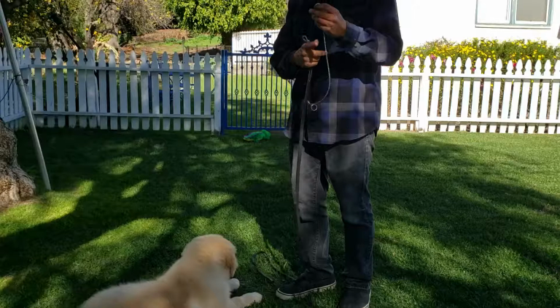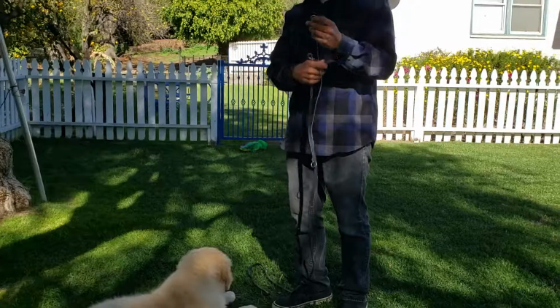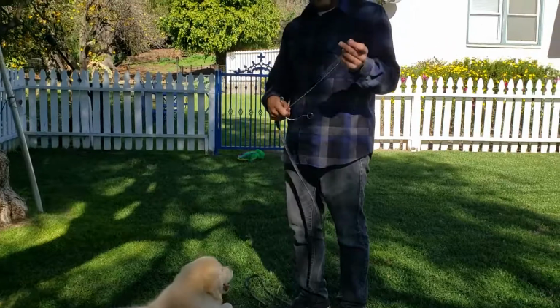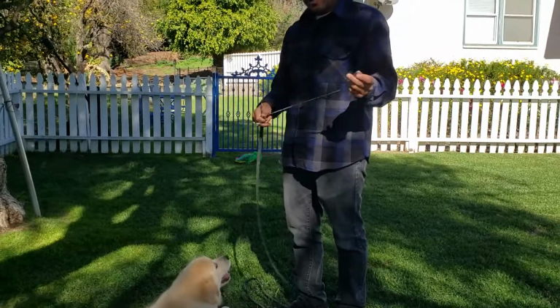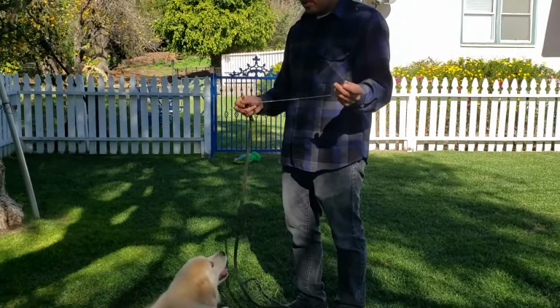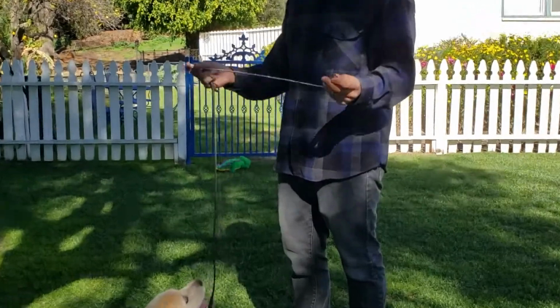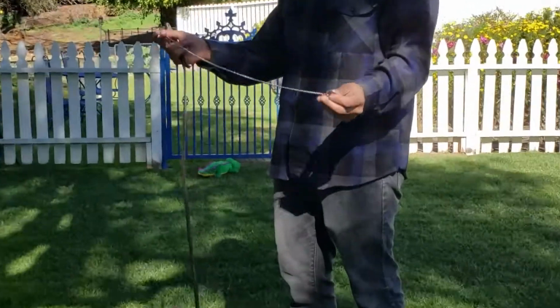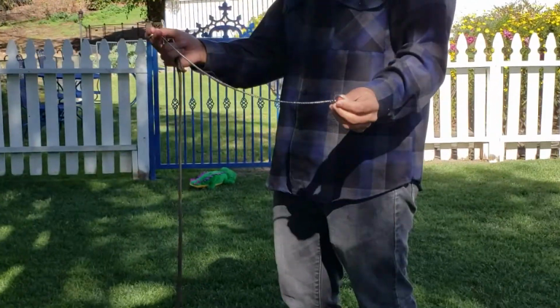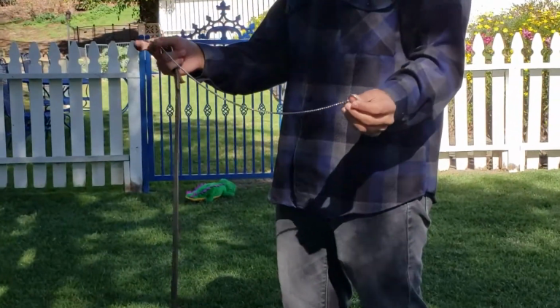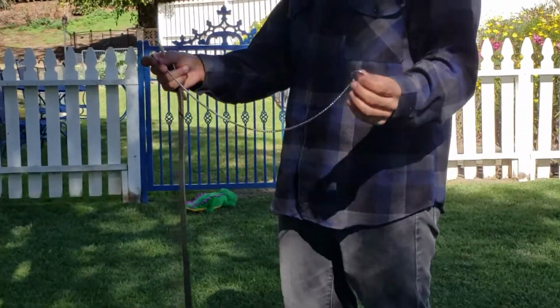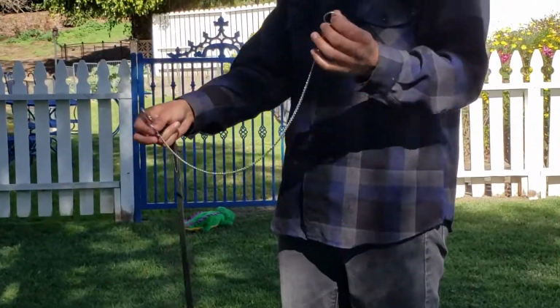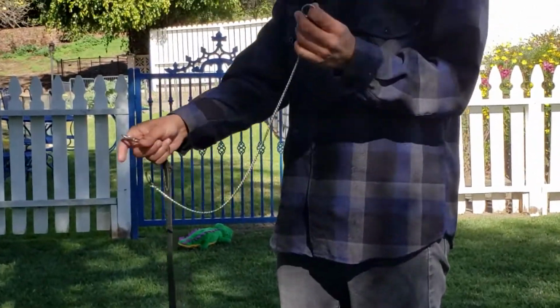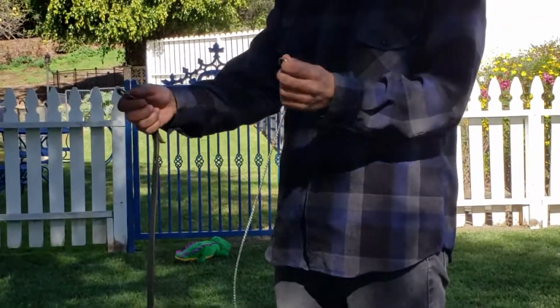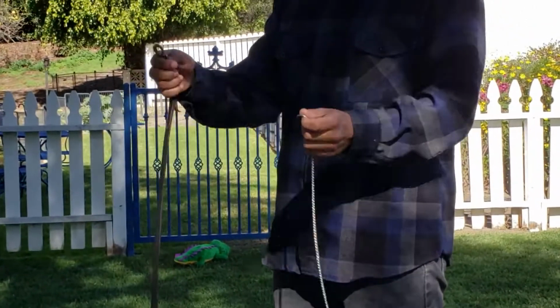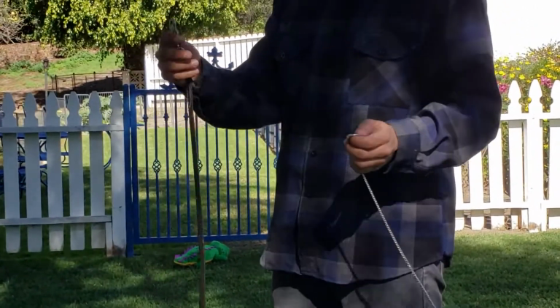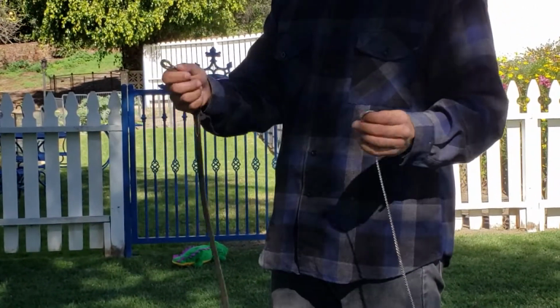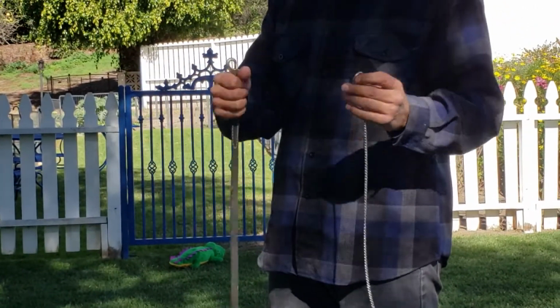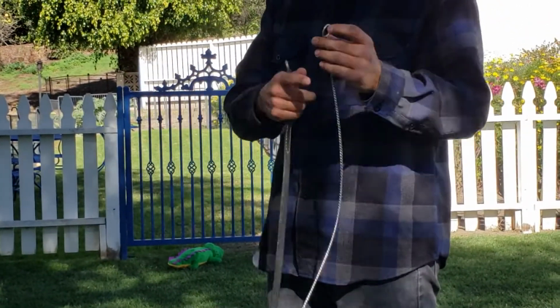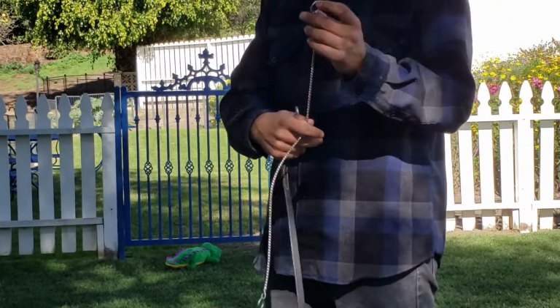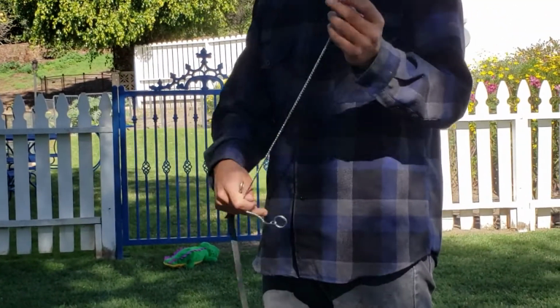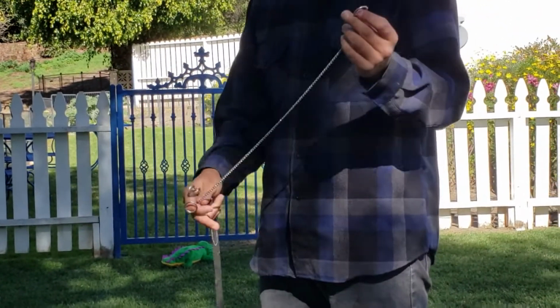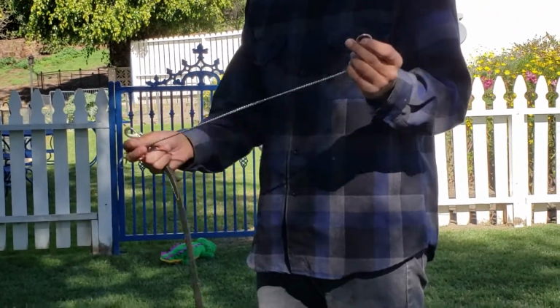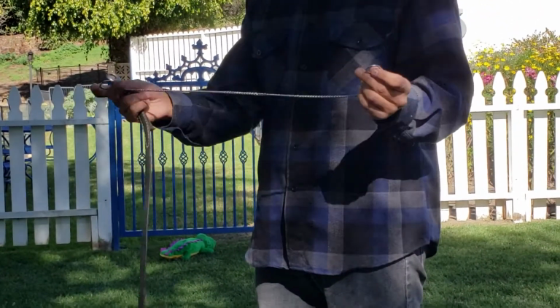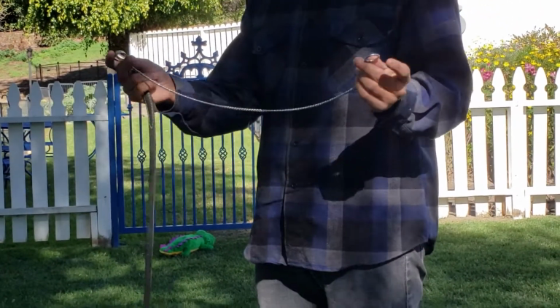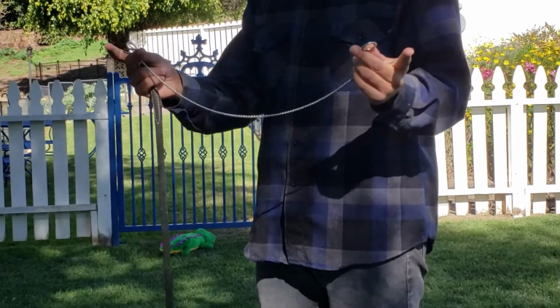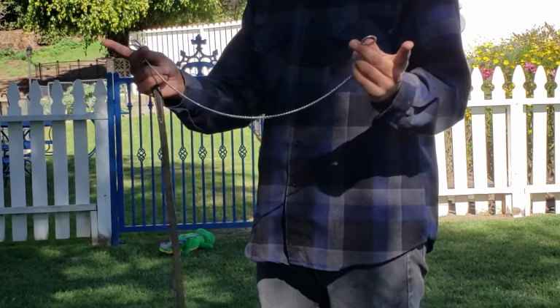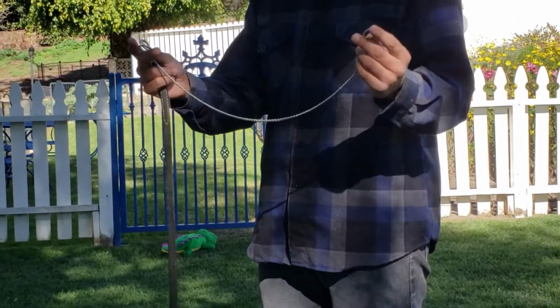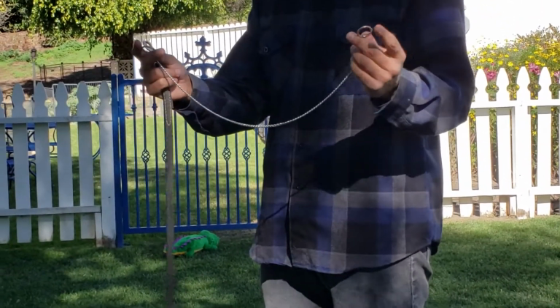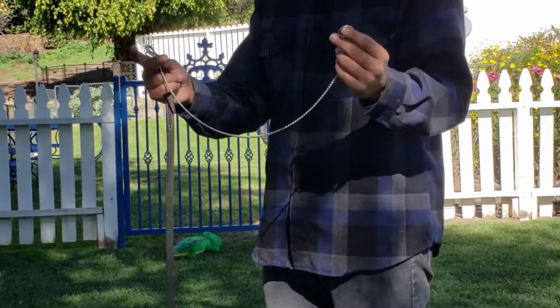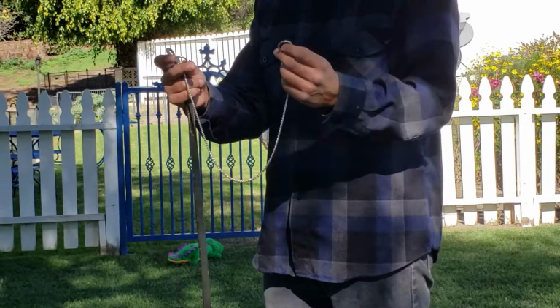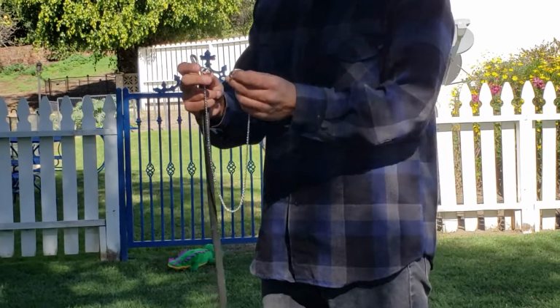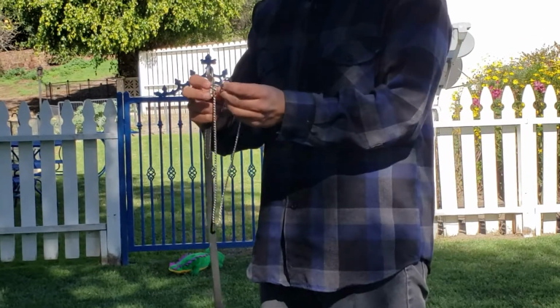So right here we have our cincher collar. It's going to be very important. What you want to do is grab any side — it doesn't matter which side you have on.